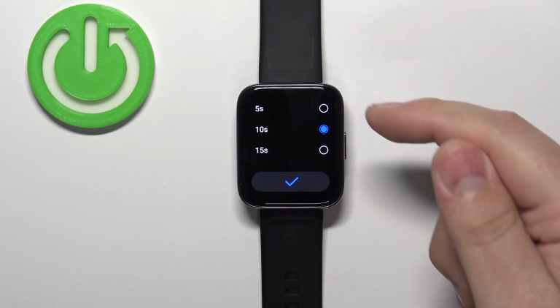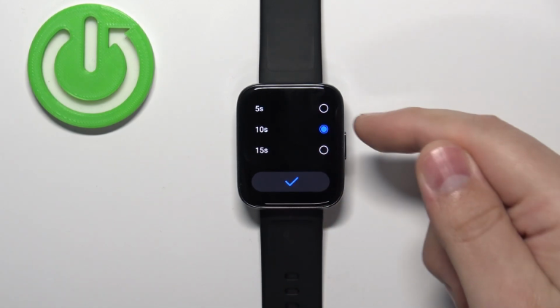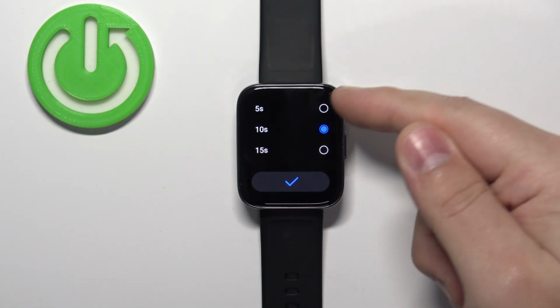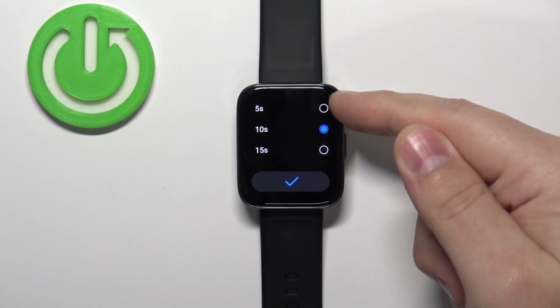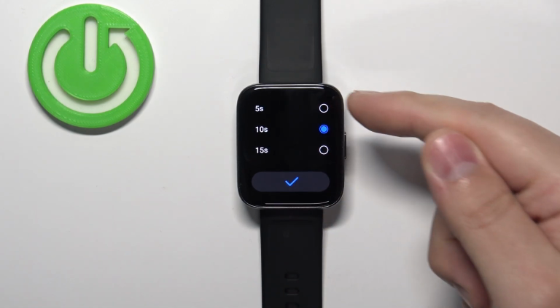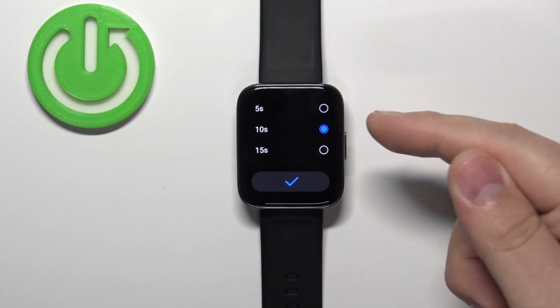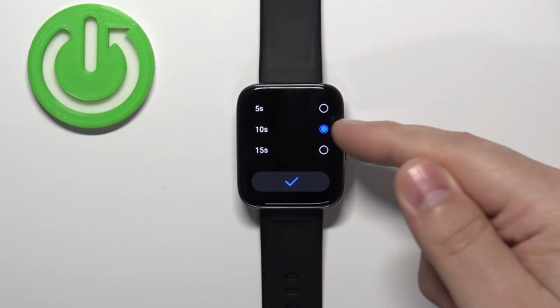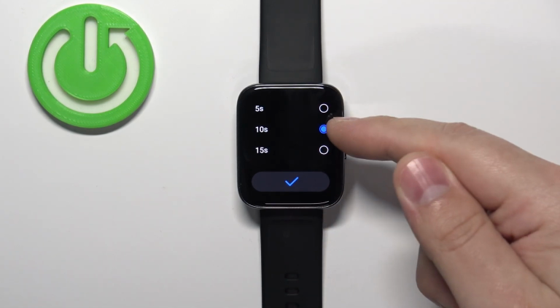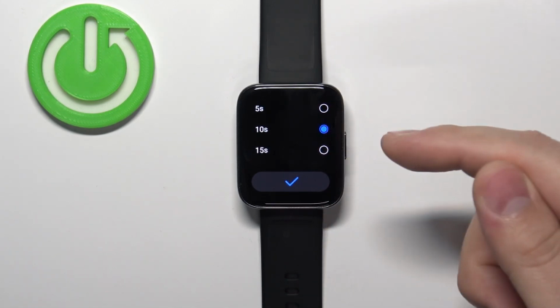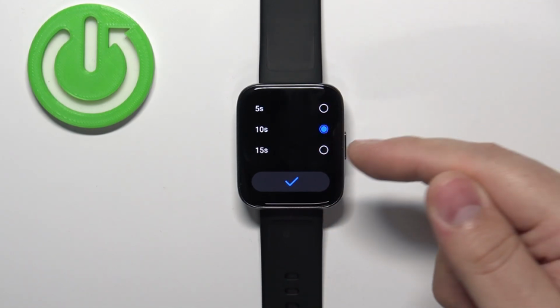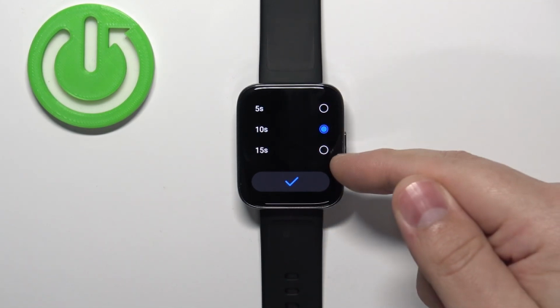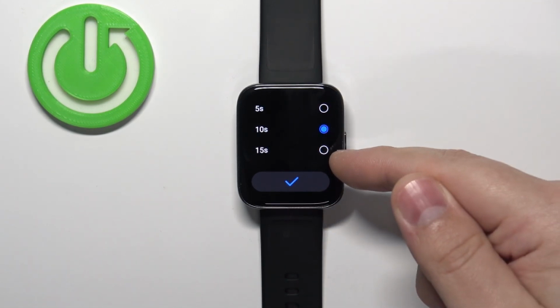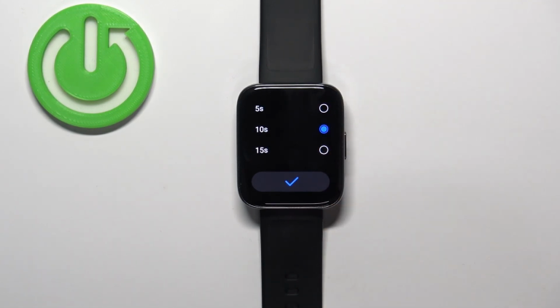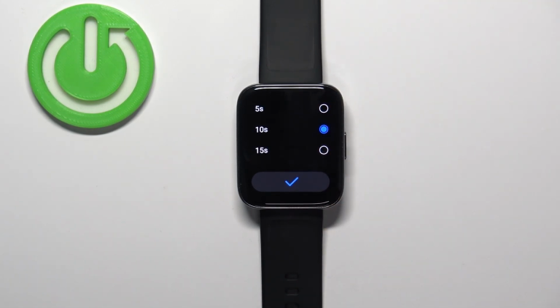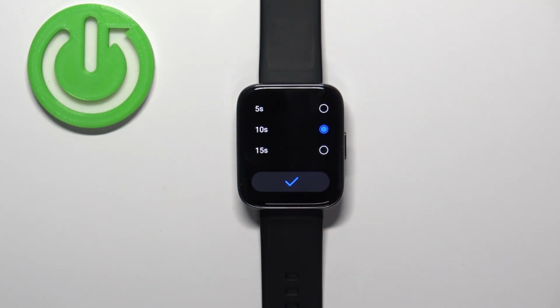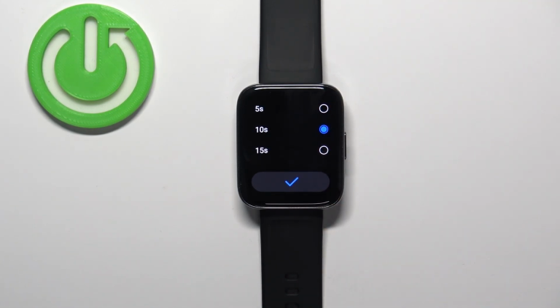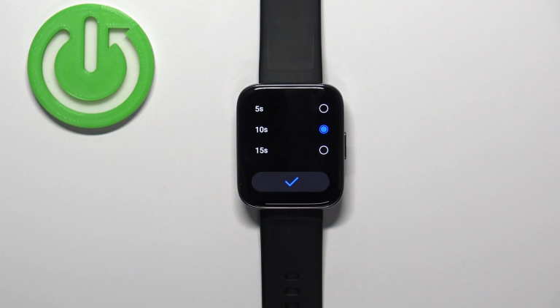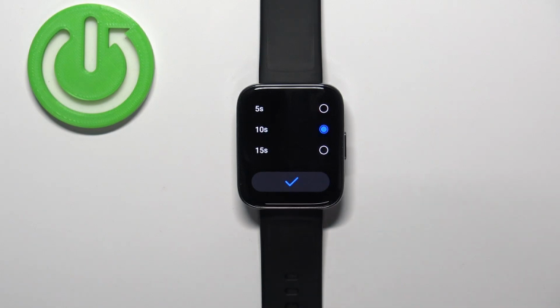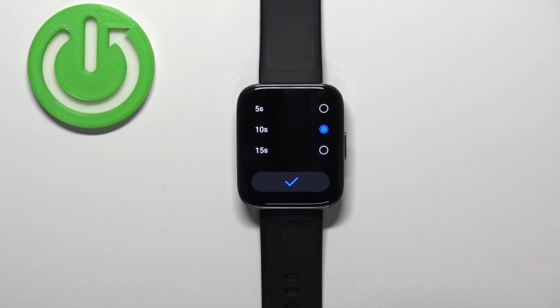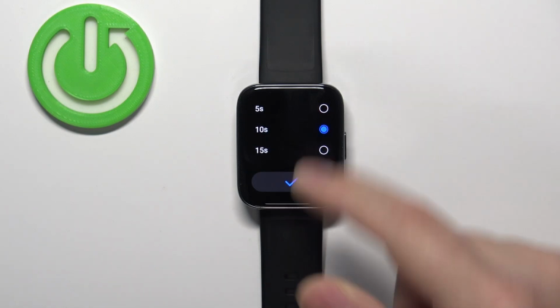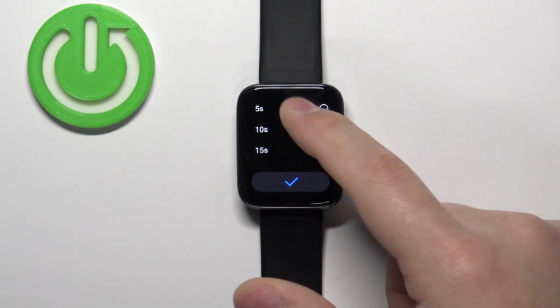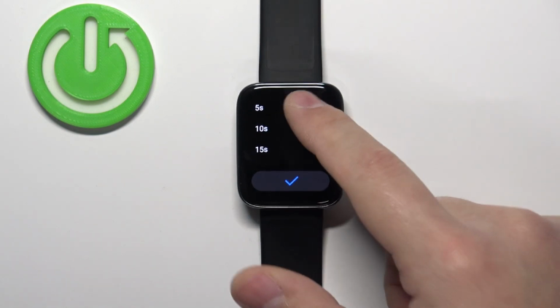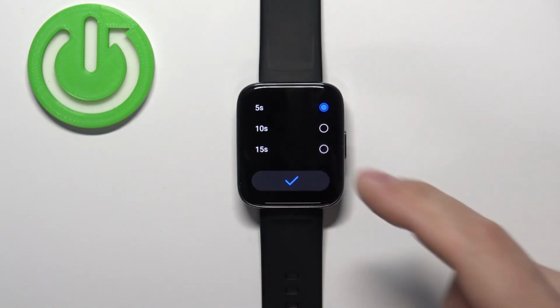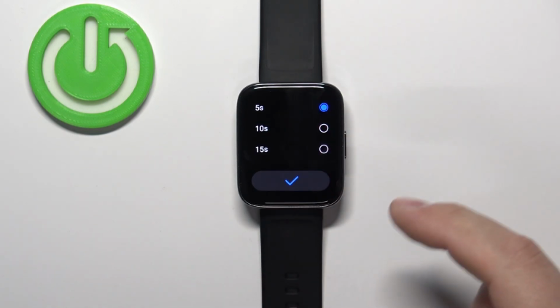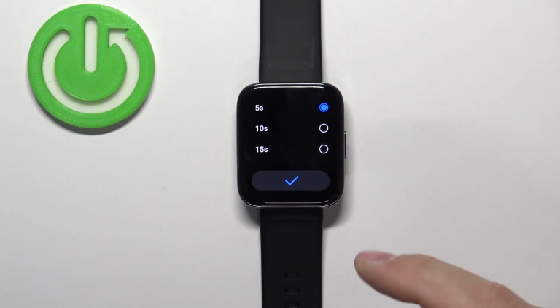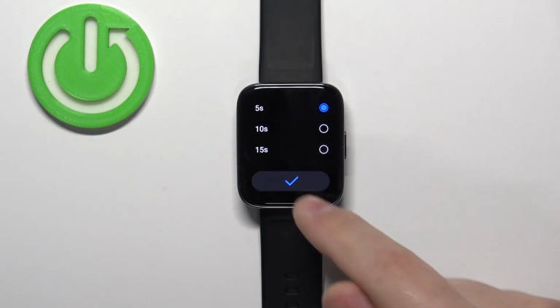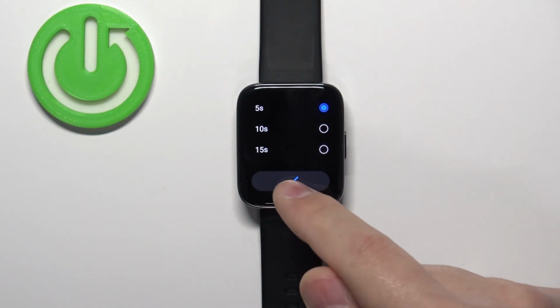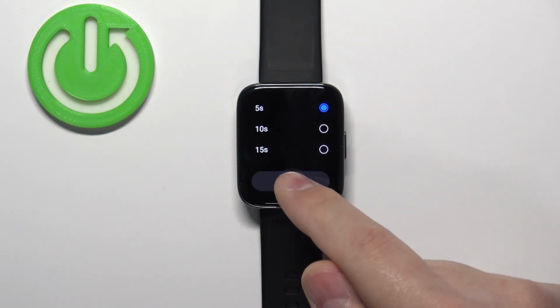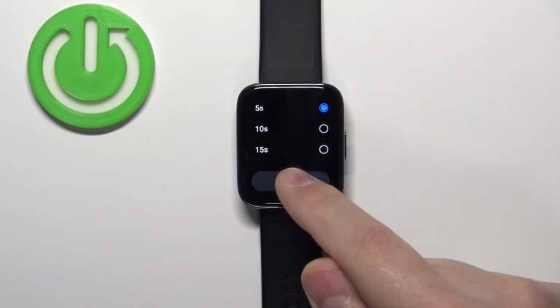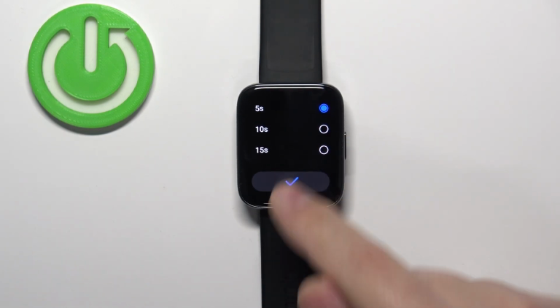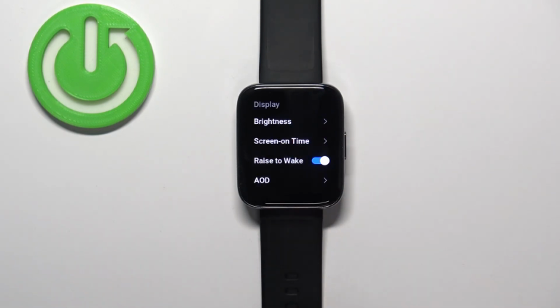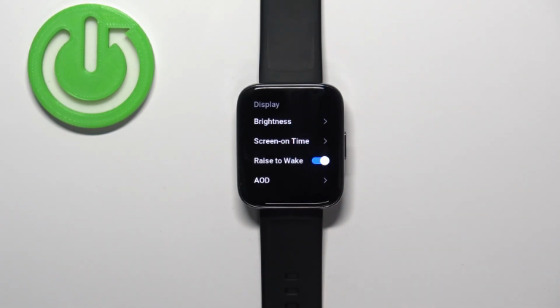We have 5 seconds, 10 seconds, and 15 seconds. Select the option you like, then tap on the check mark to confirm.